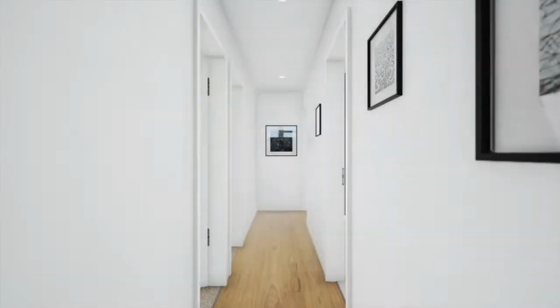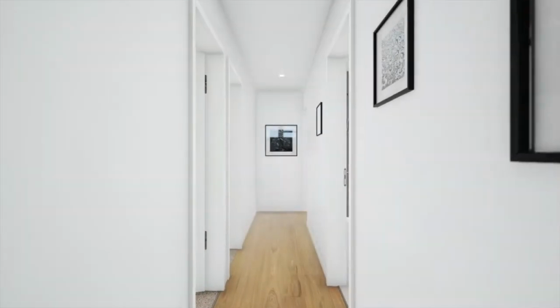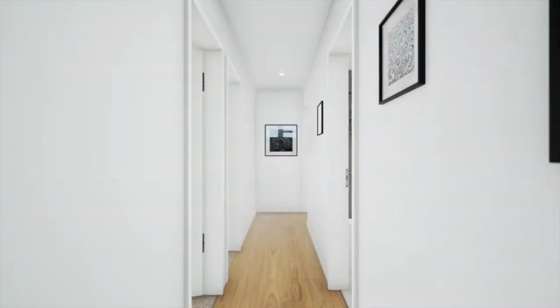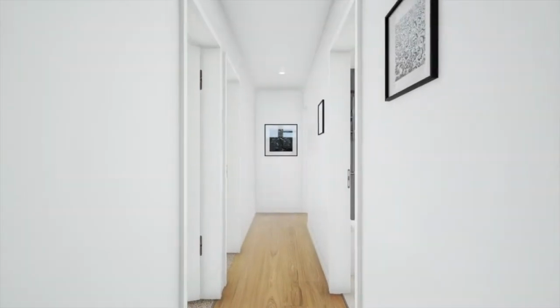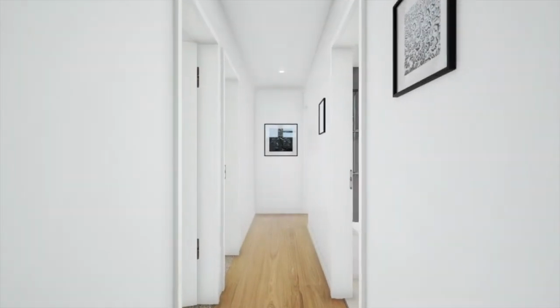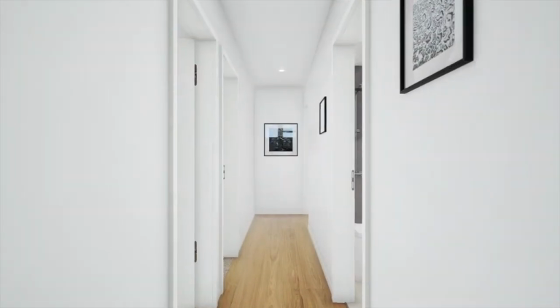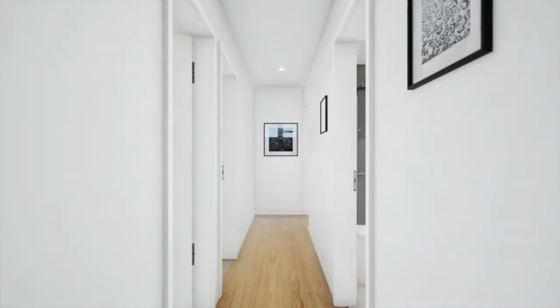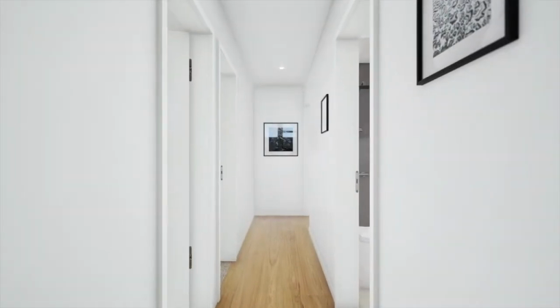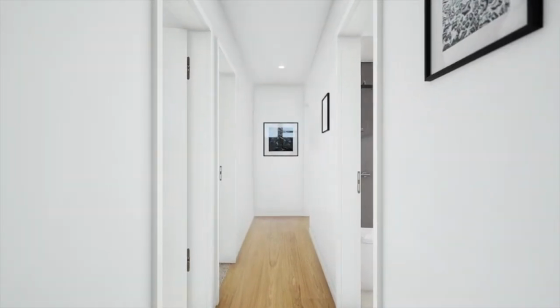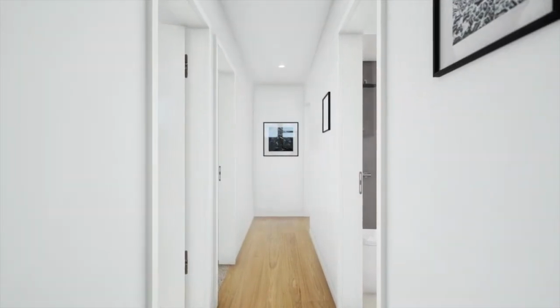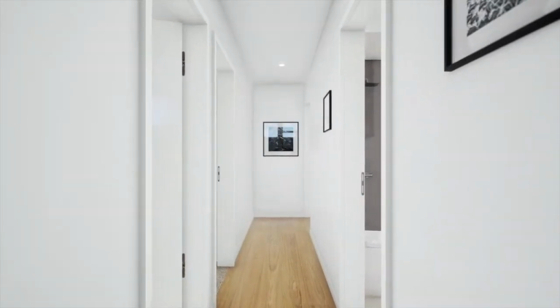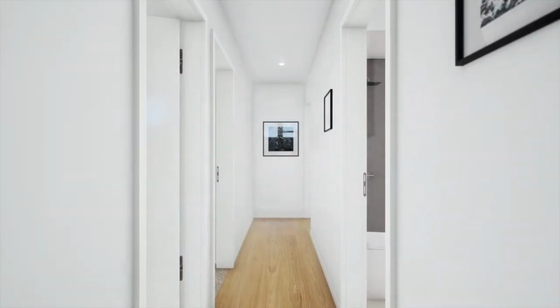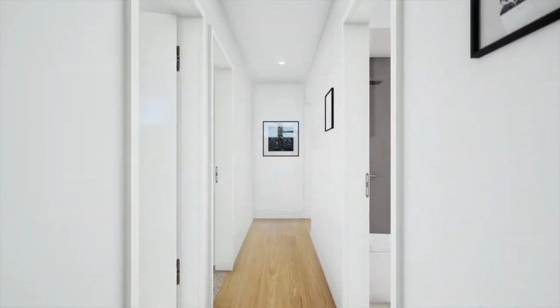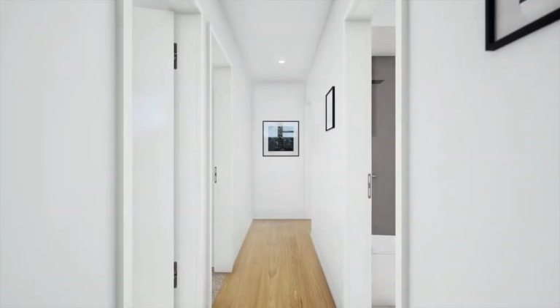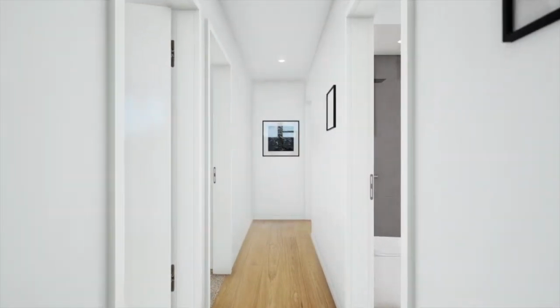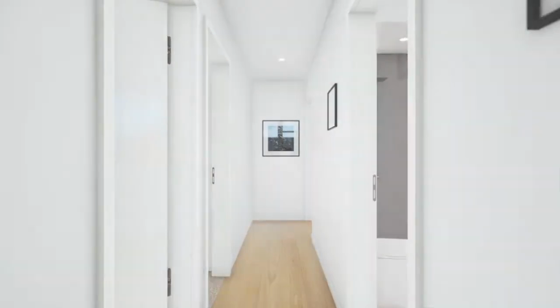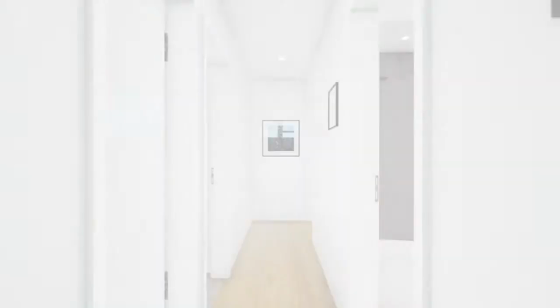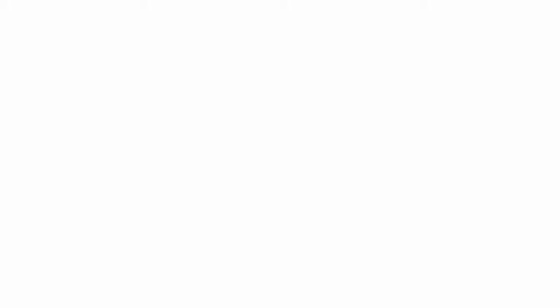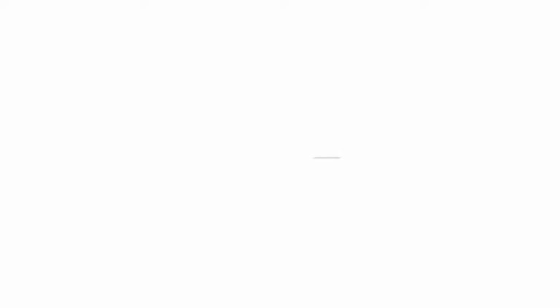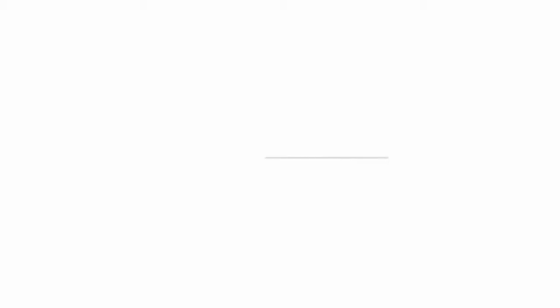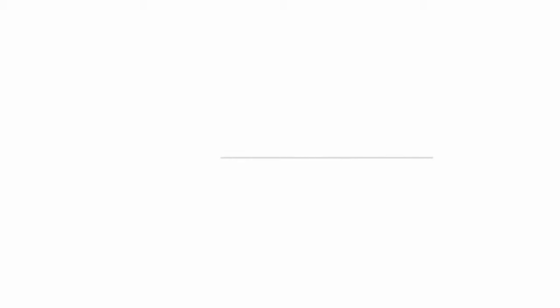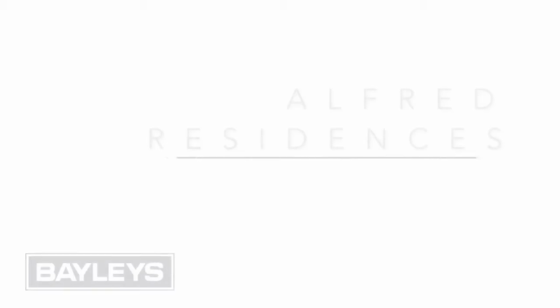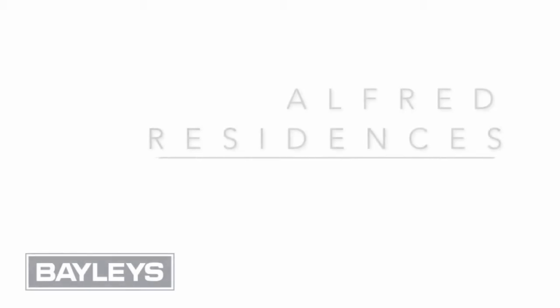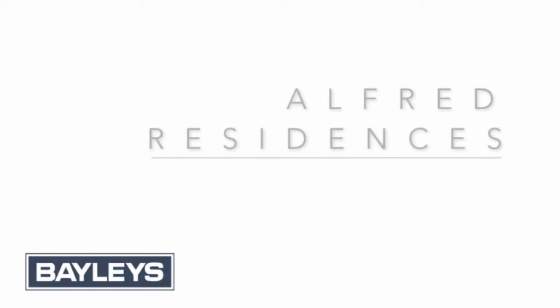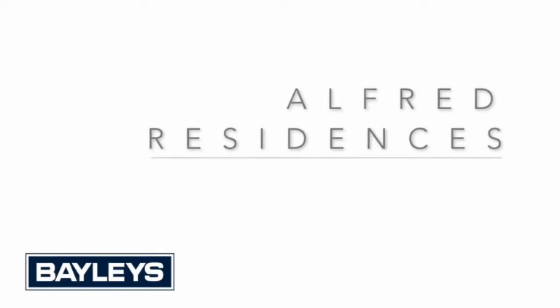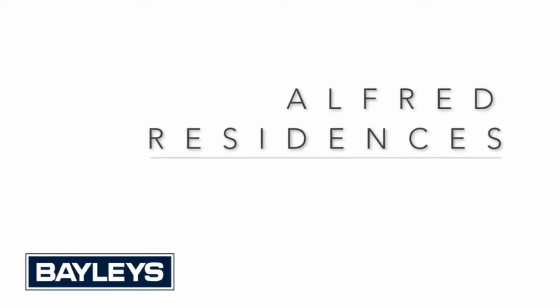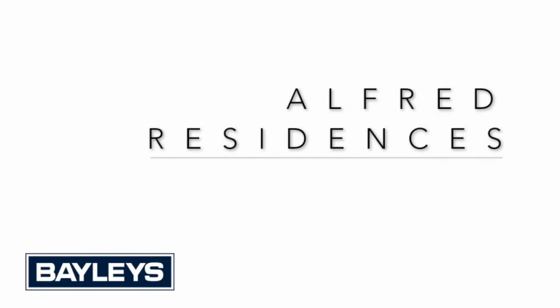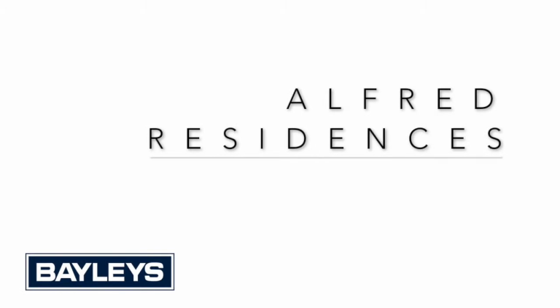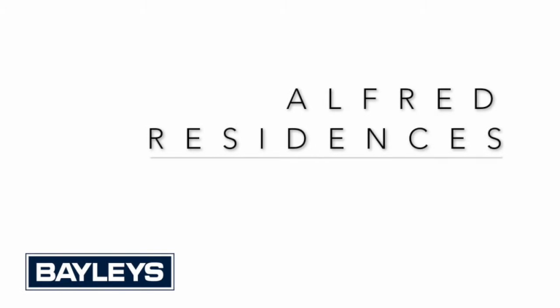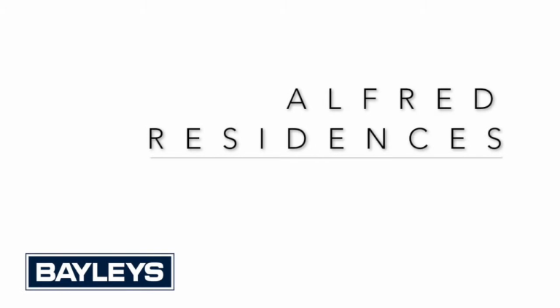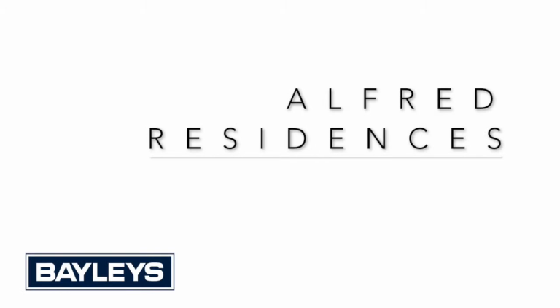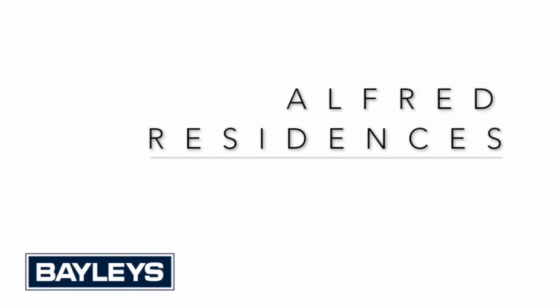Taking the lead in style at entry level prices. Call one of our agents today.